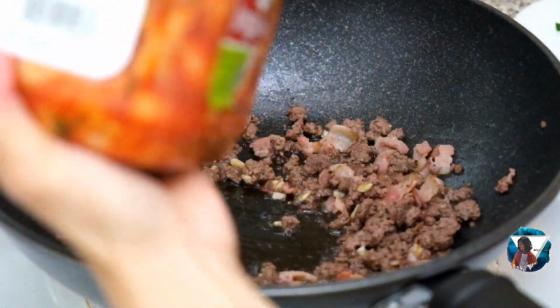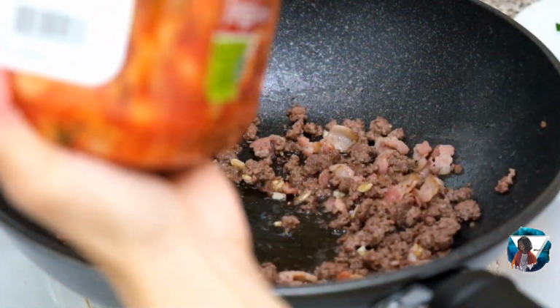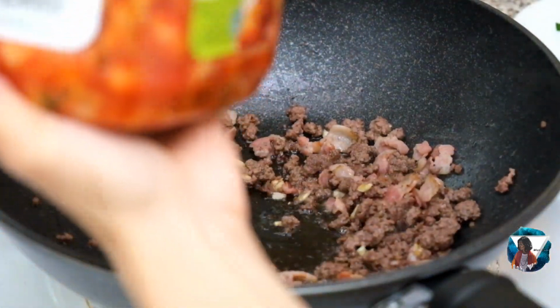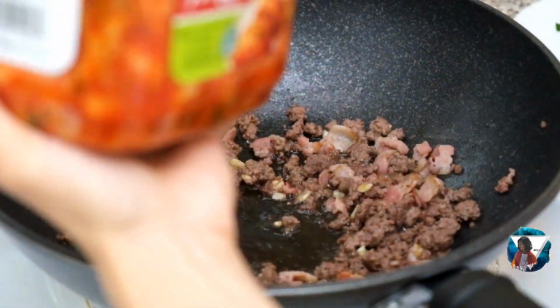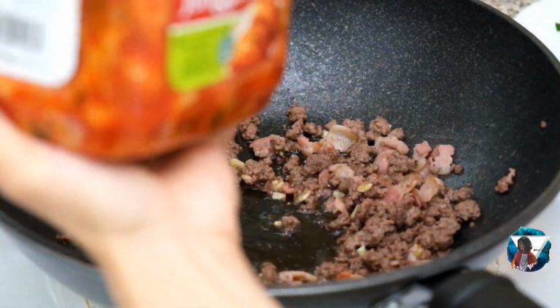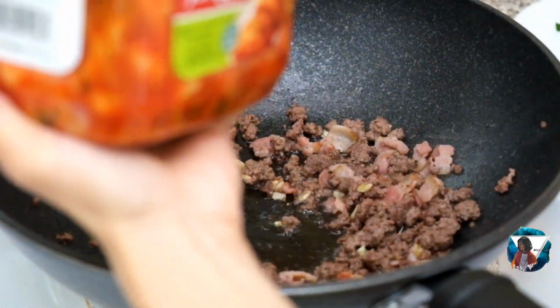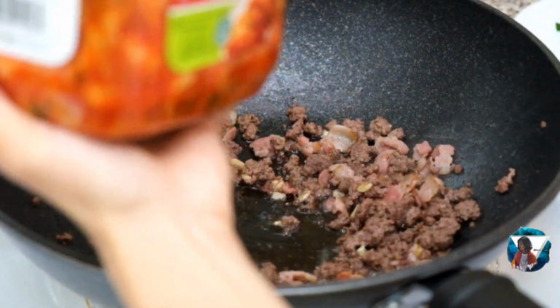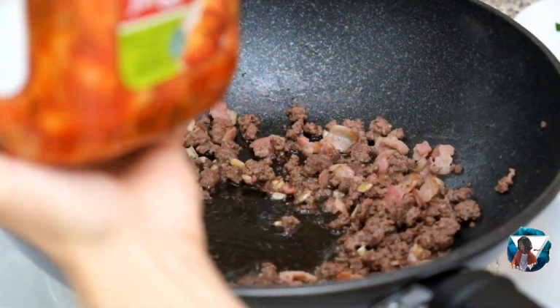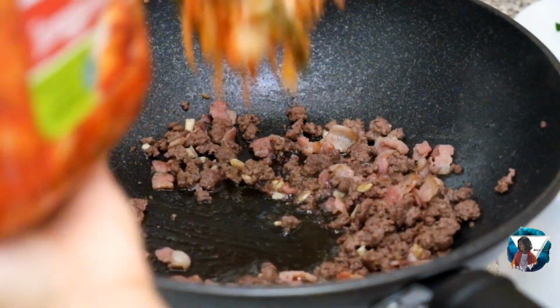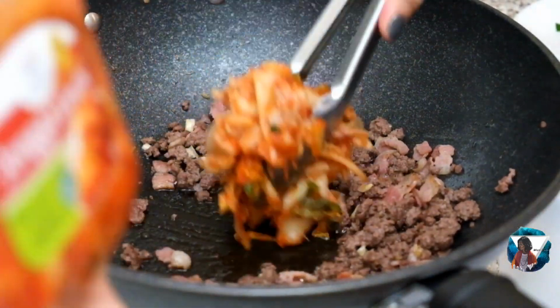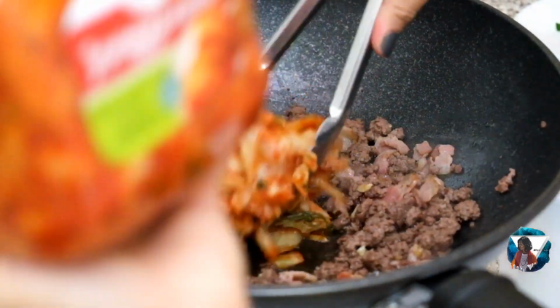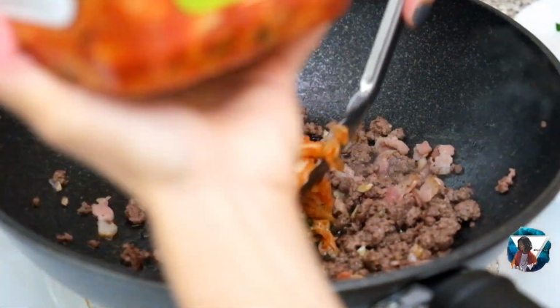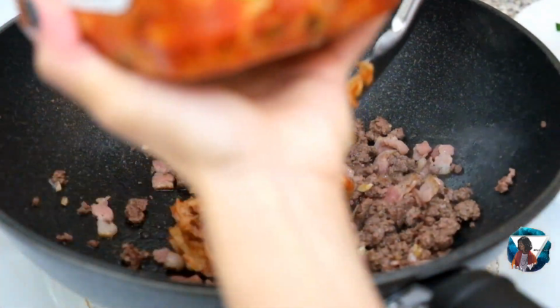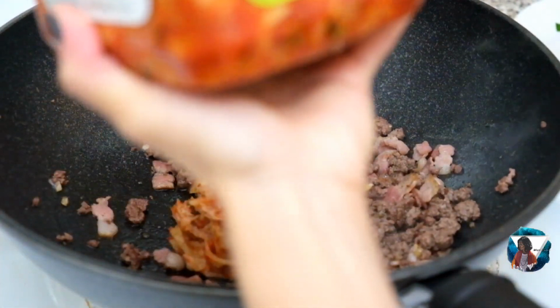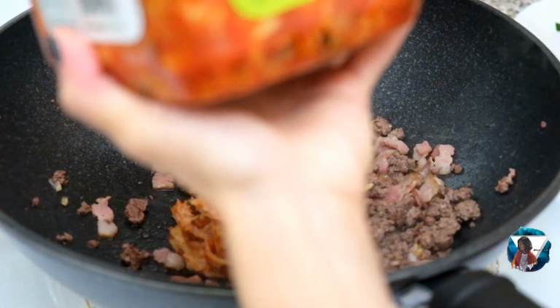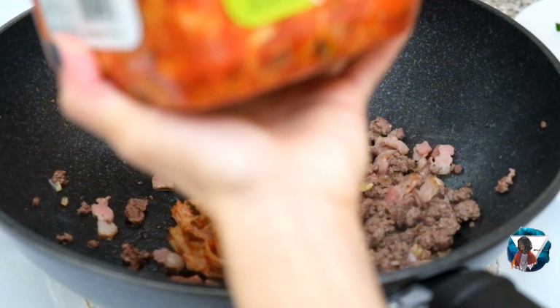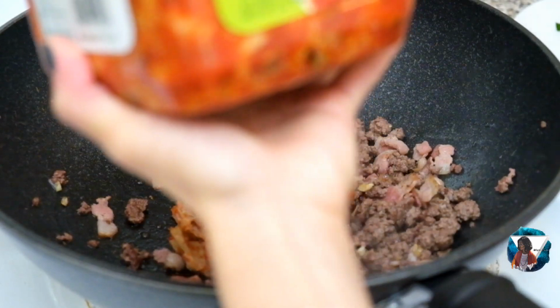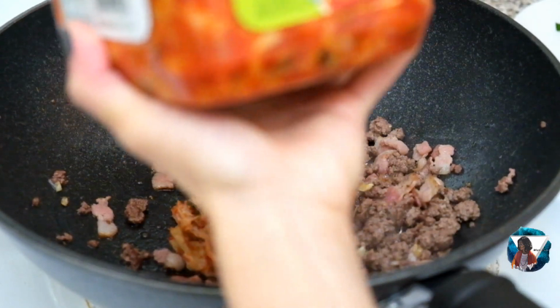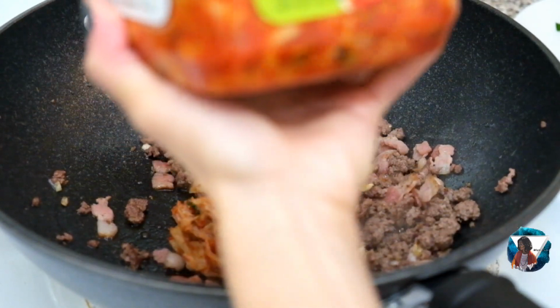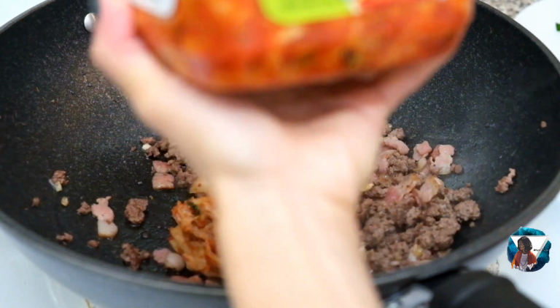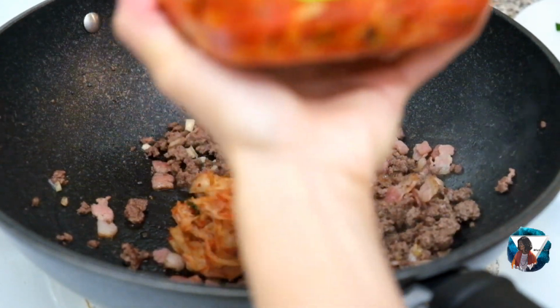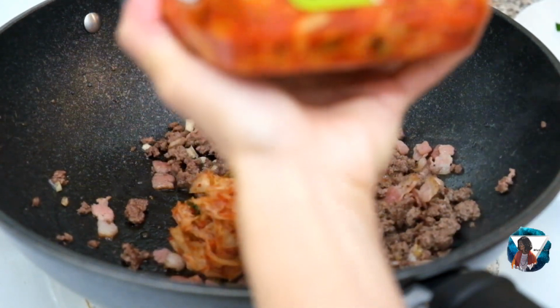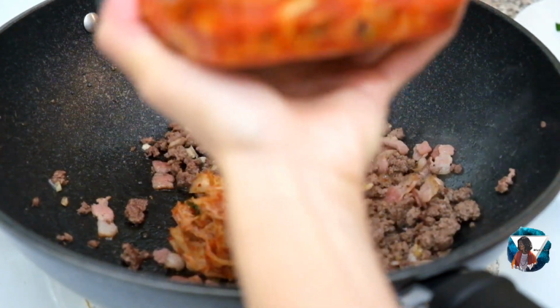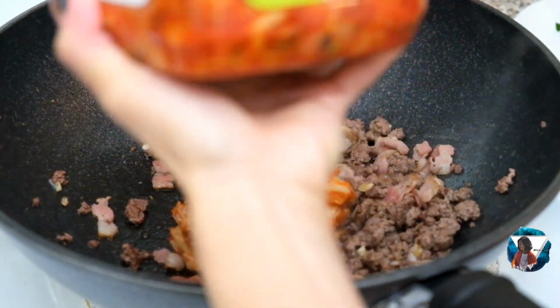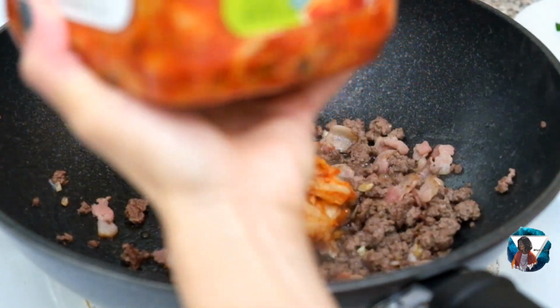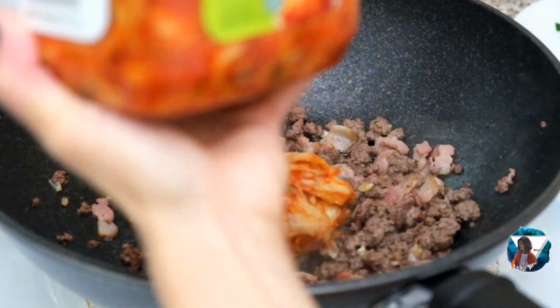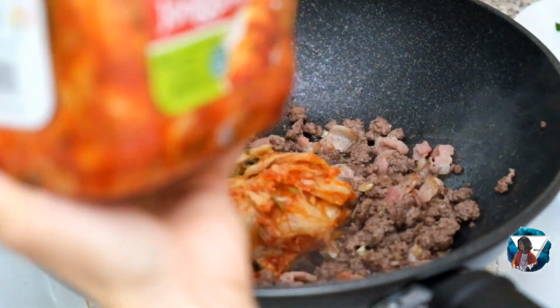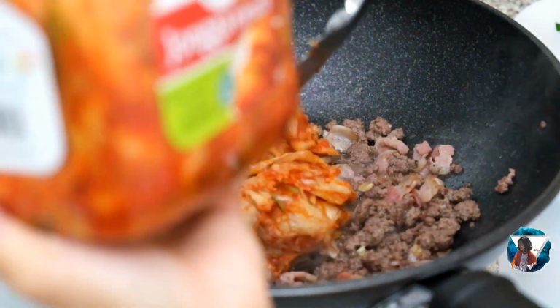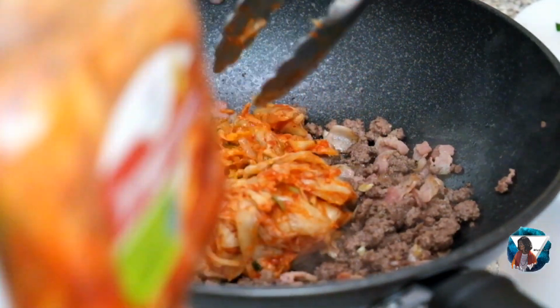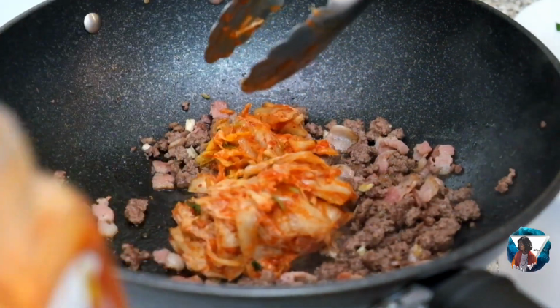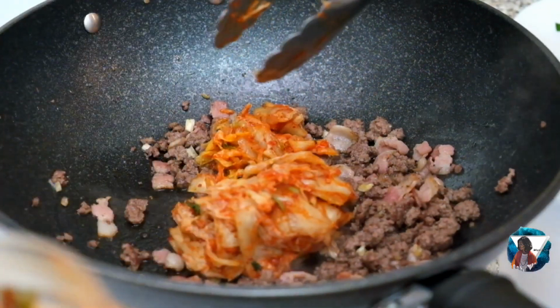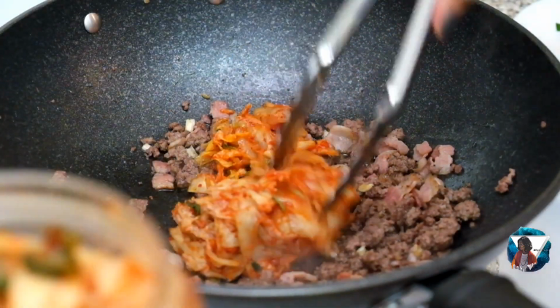This is the main product of kimchi — the brand Jongga, from T&T.